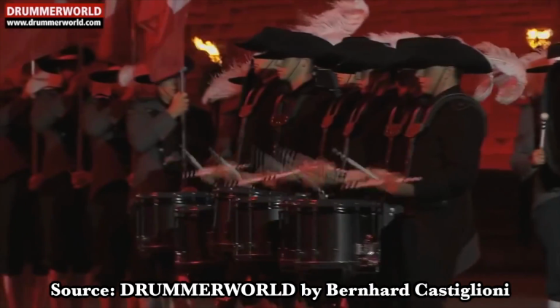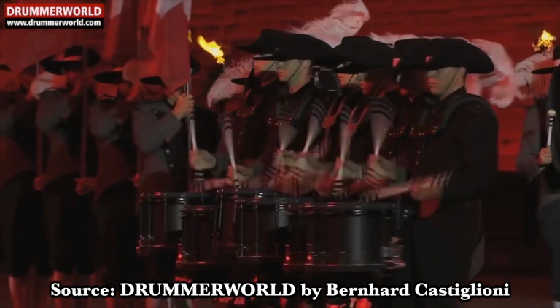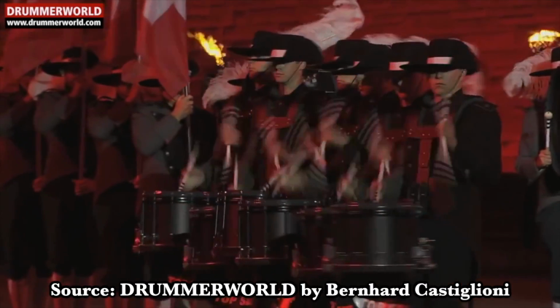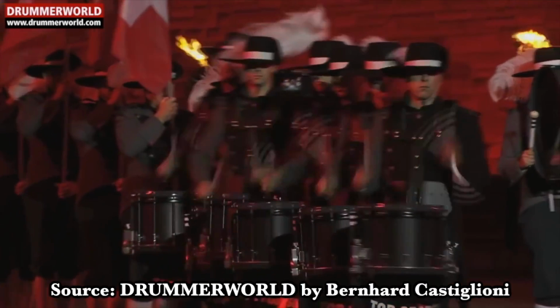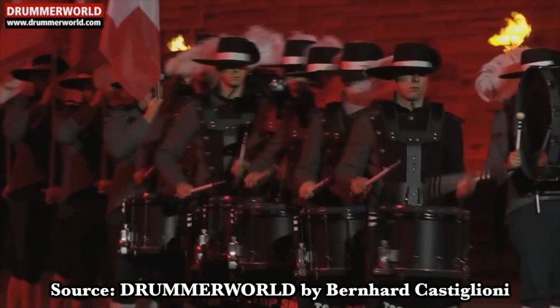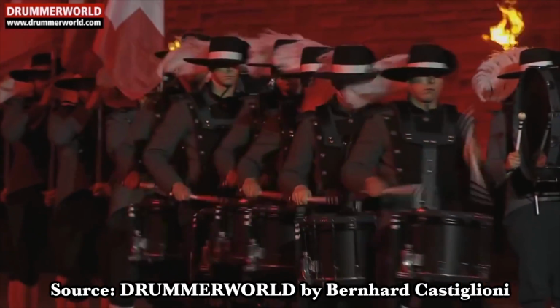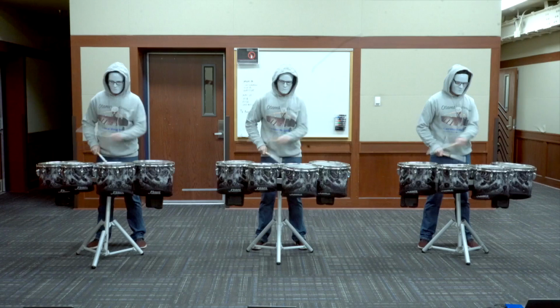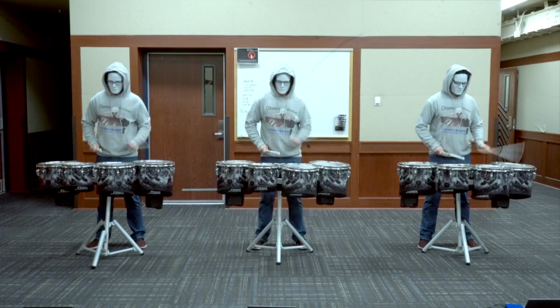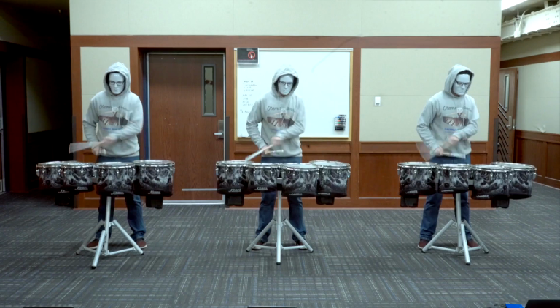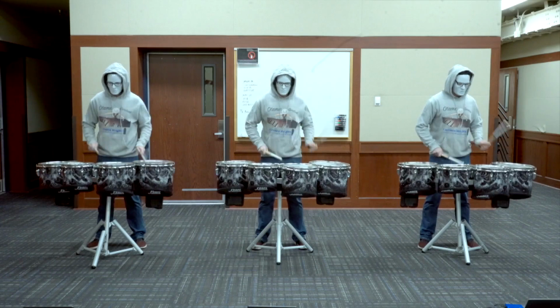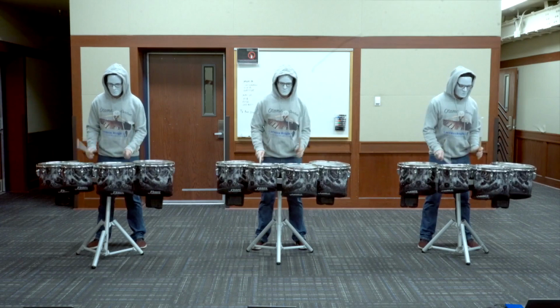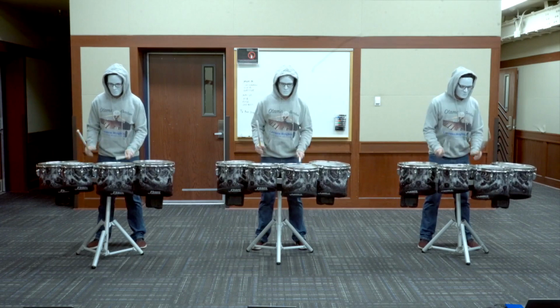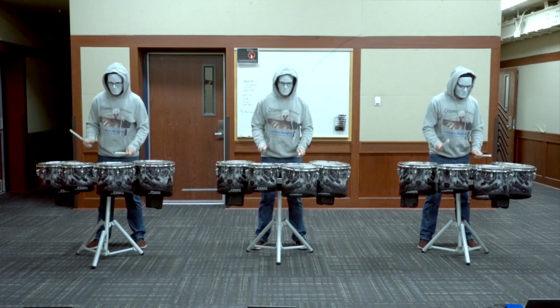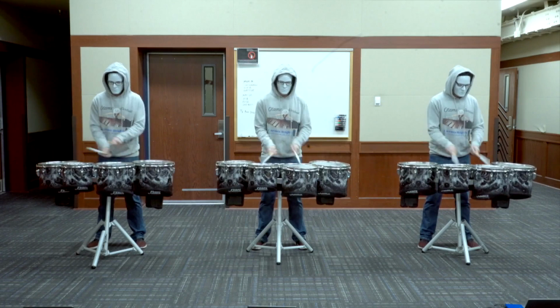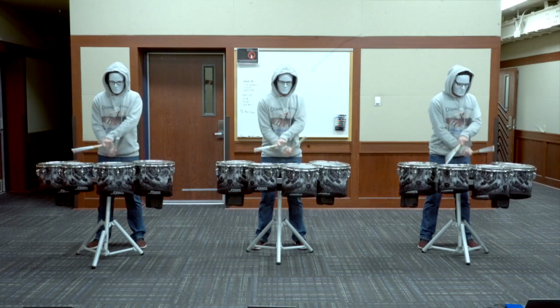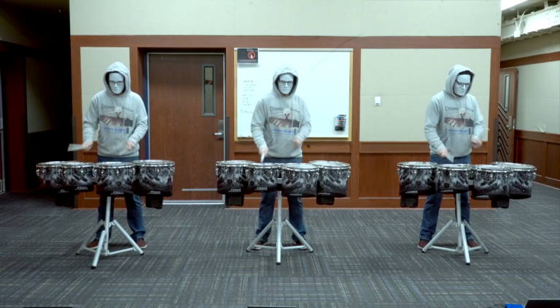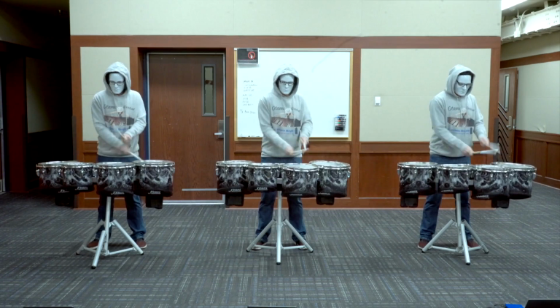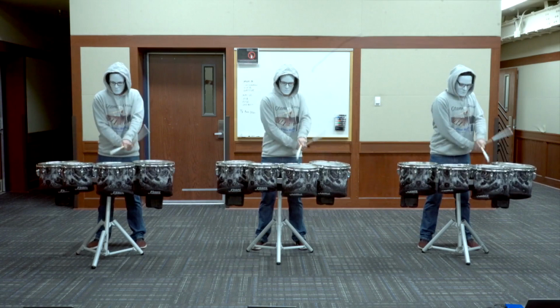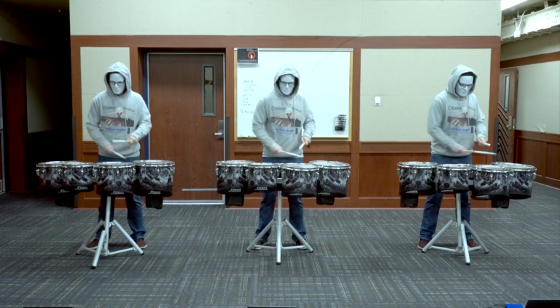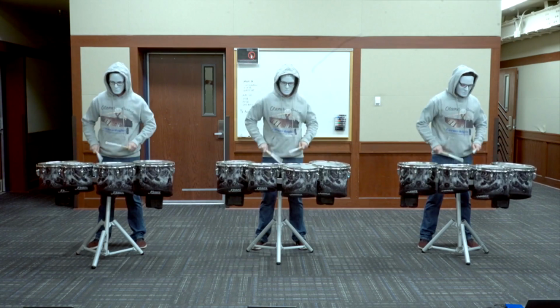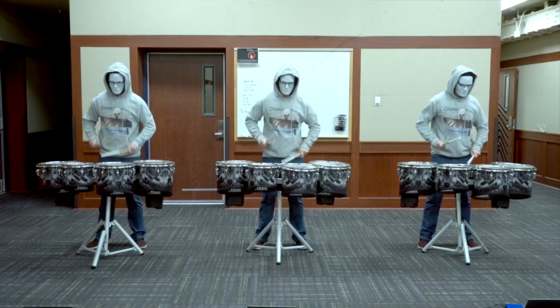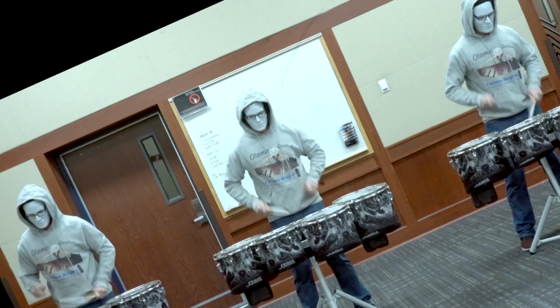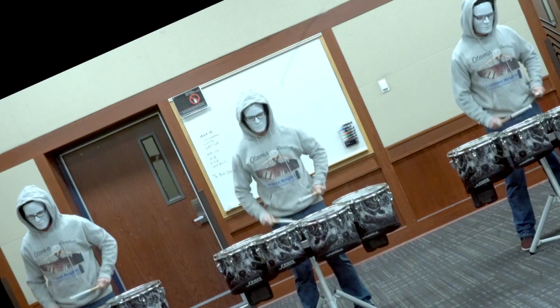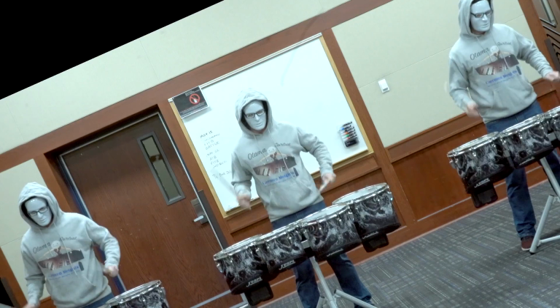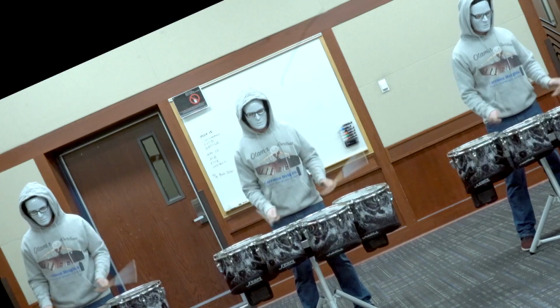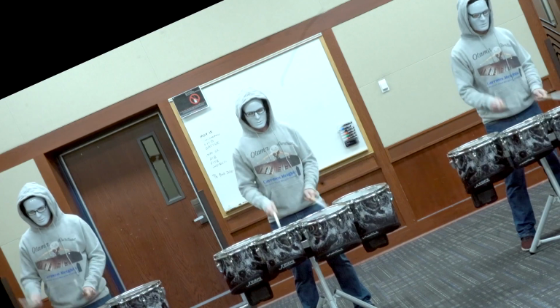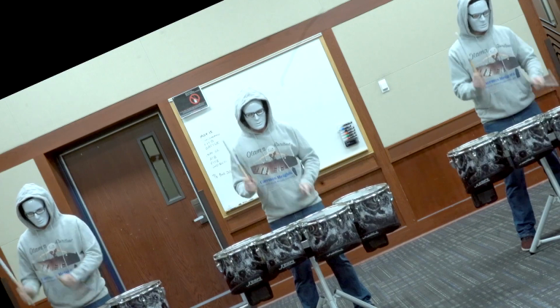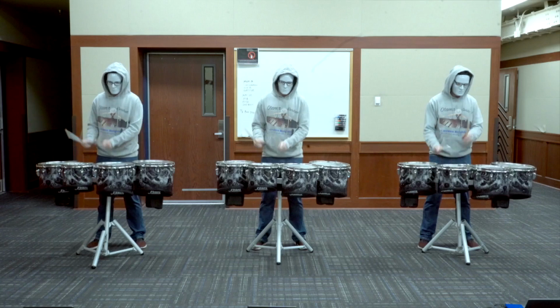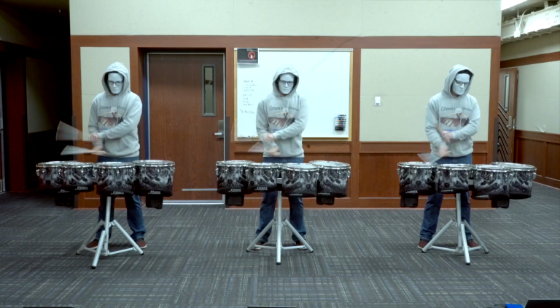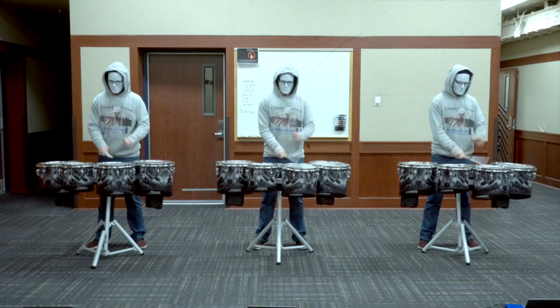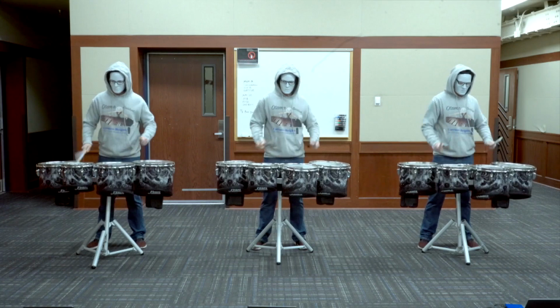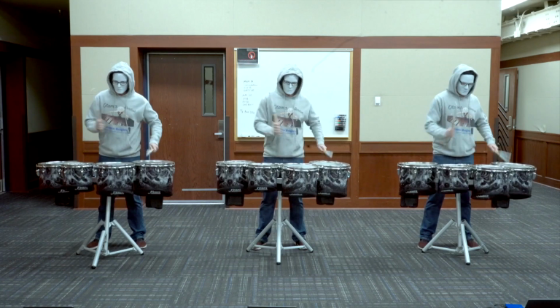Did I say I? I meant these mysterious masked men here. They could be anybody. They wrote the tenor part.